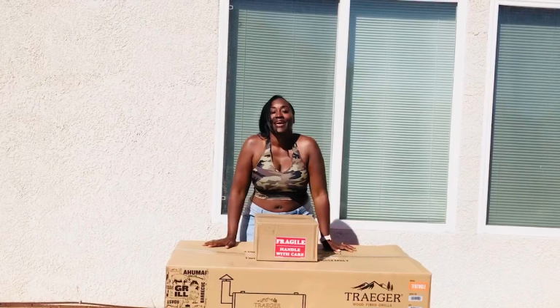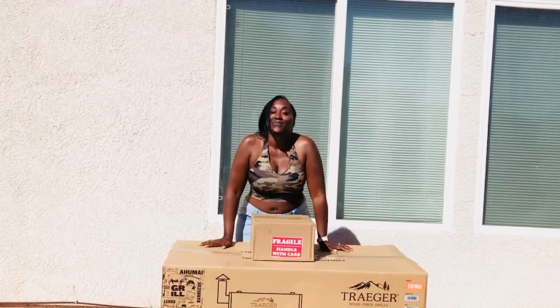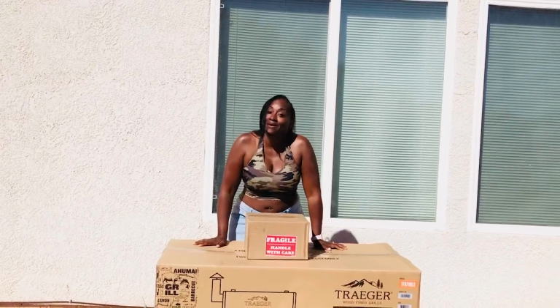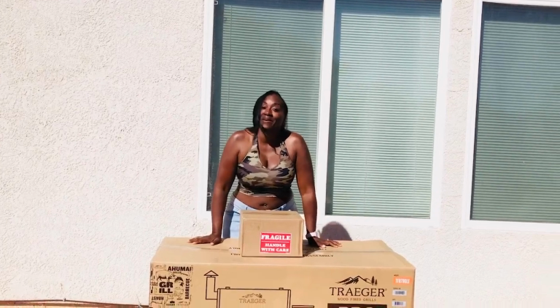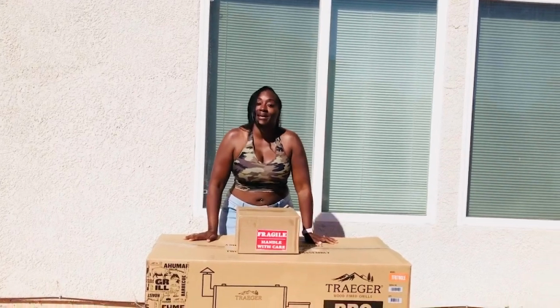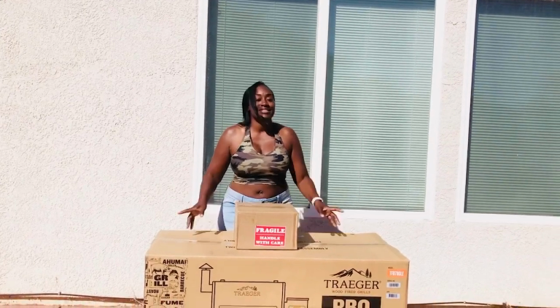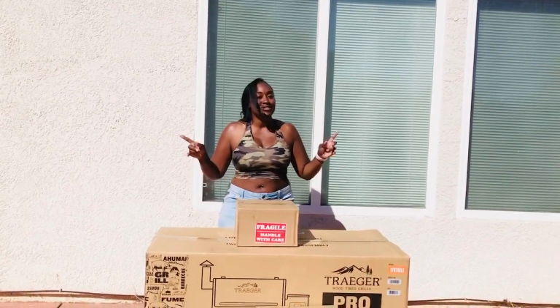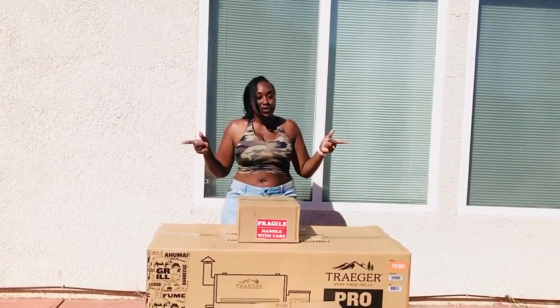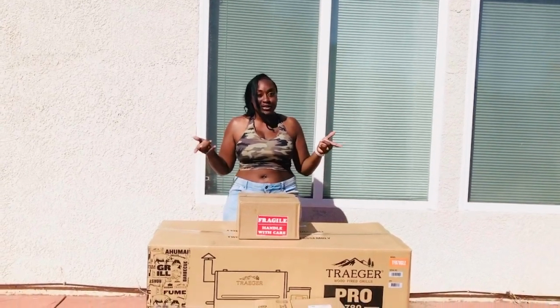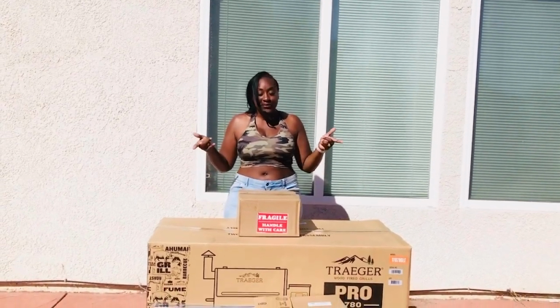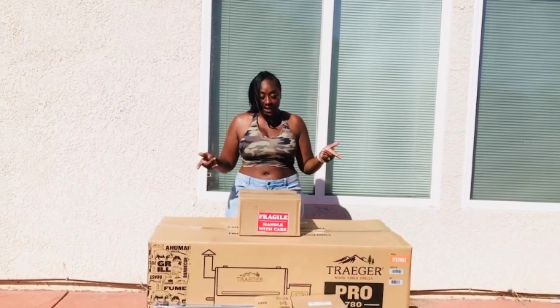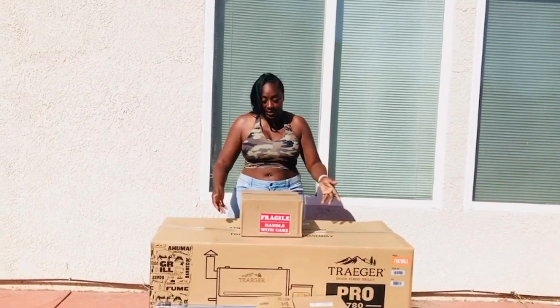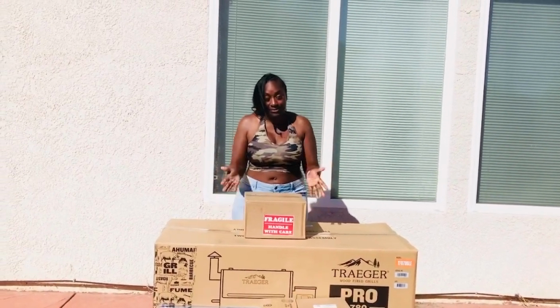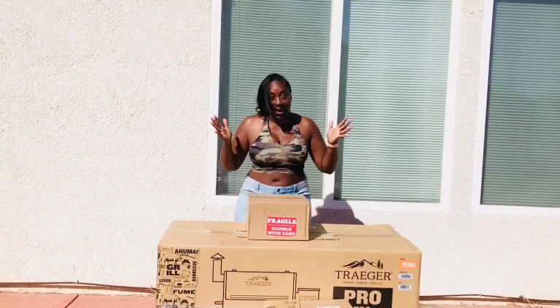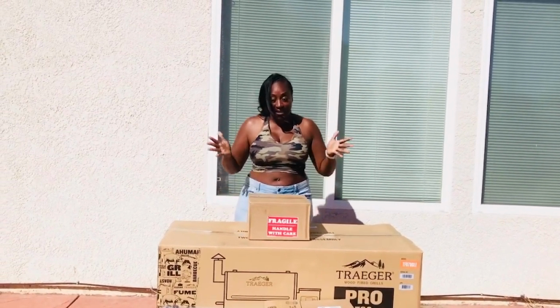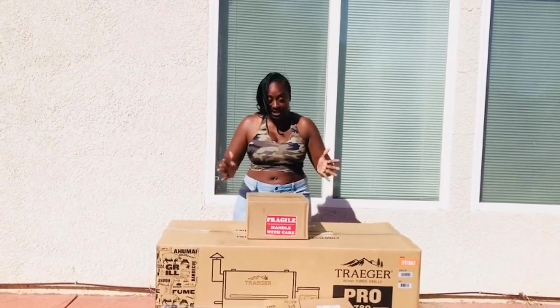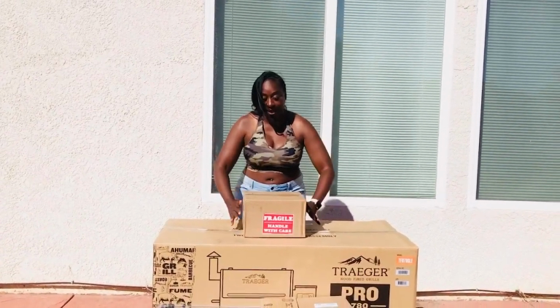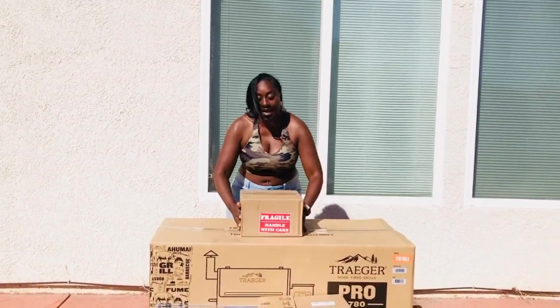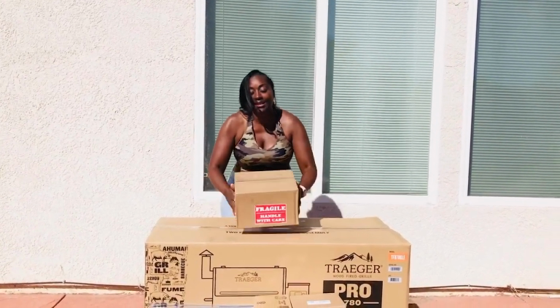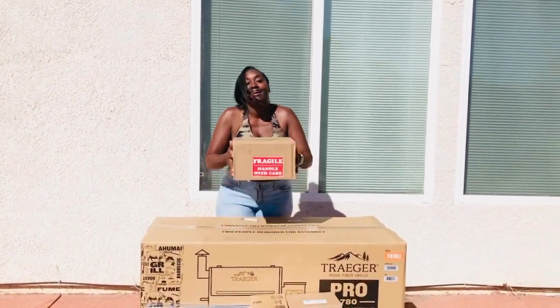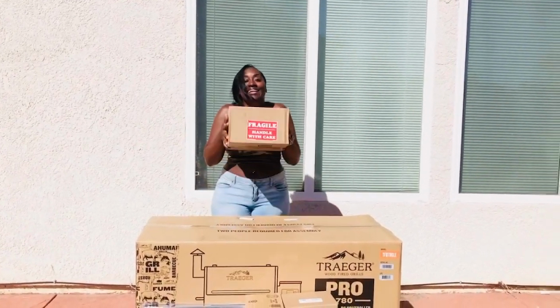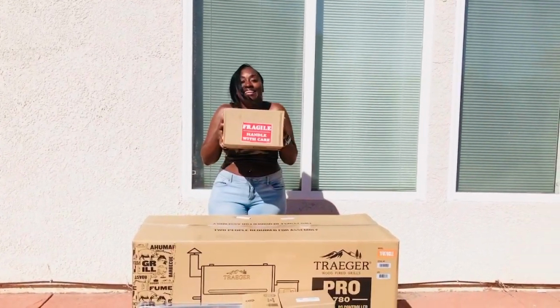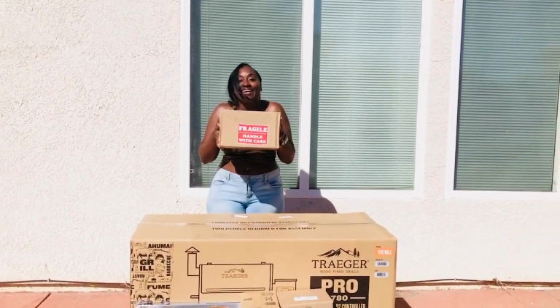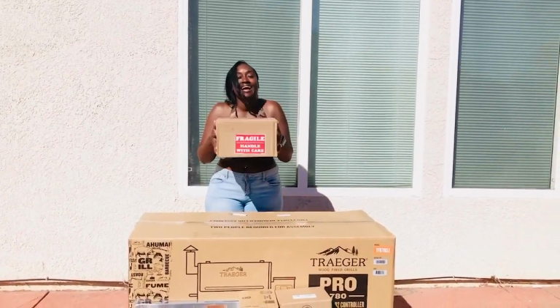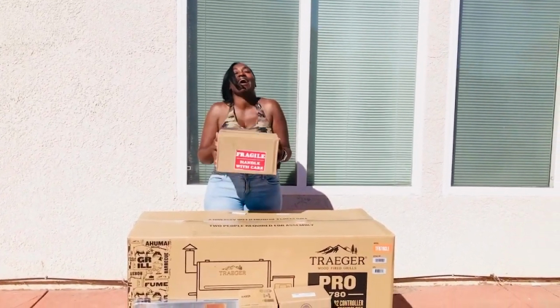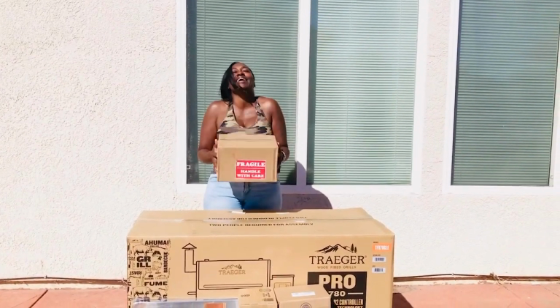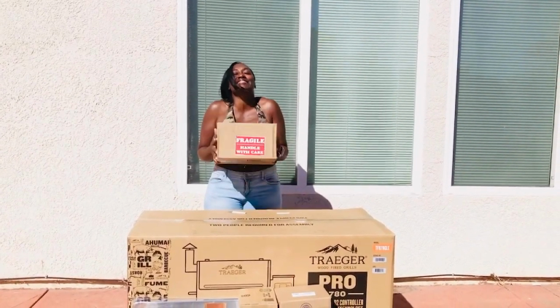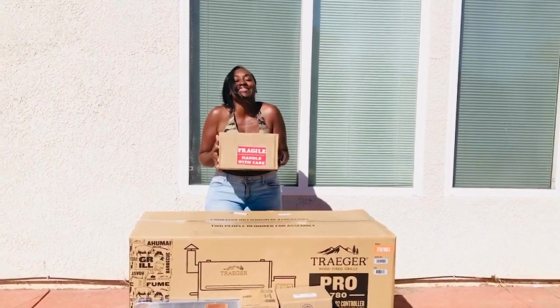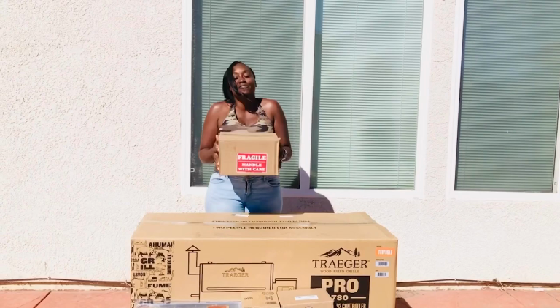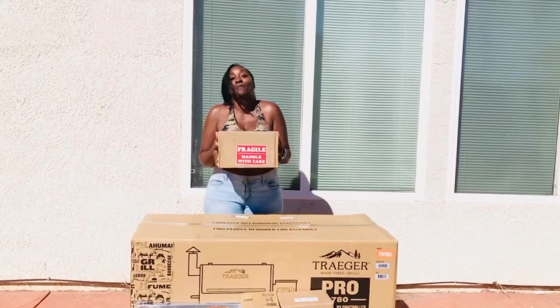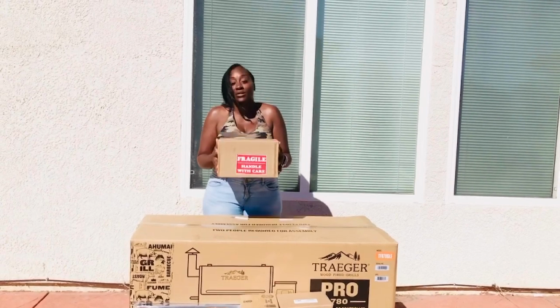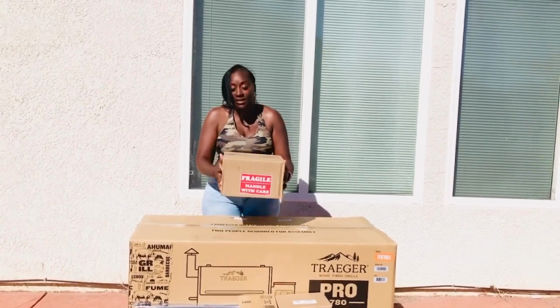What's up you guys, it's your girl Glitter and Gills, Myesha, and look, I got stuff, more stuff.